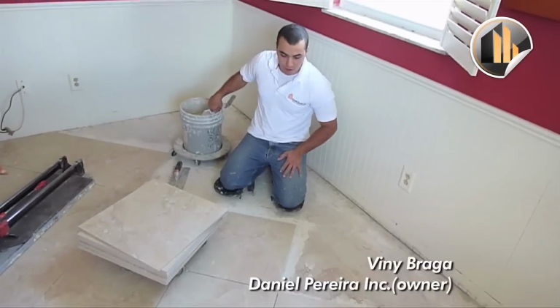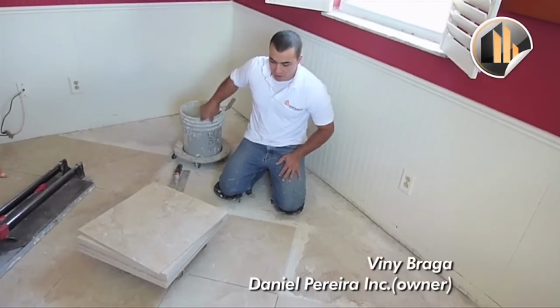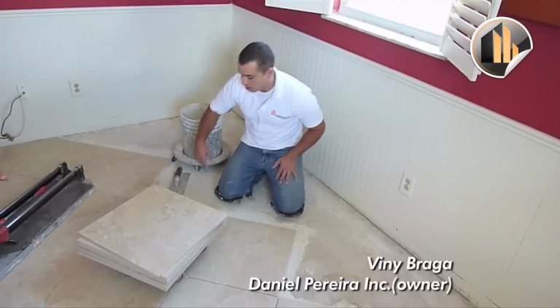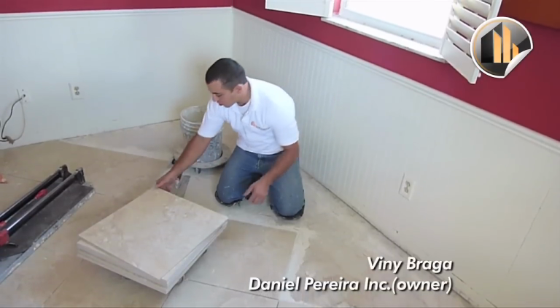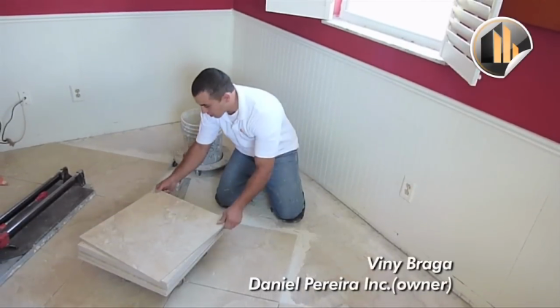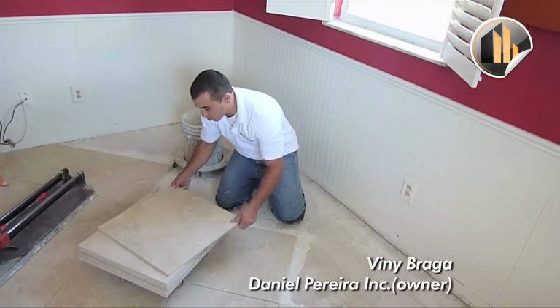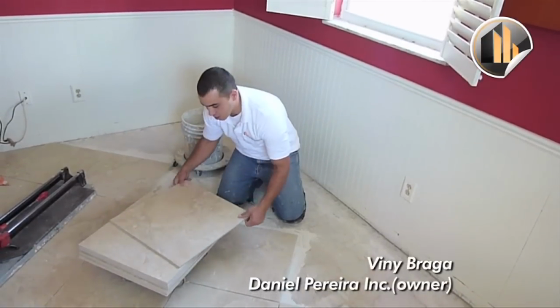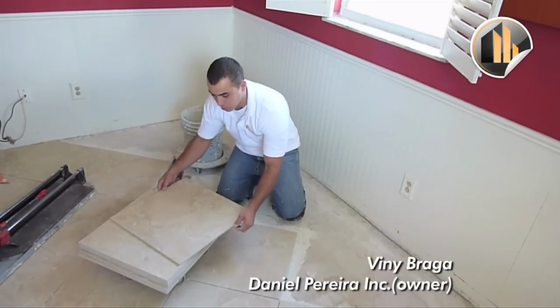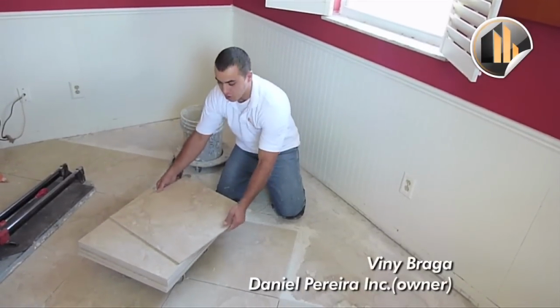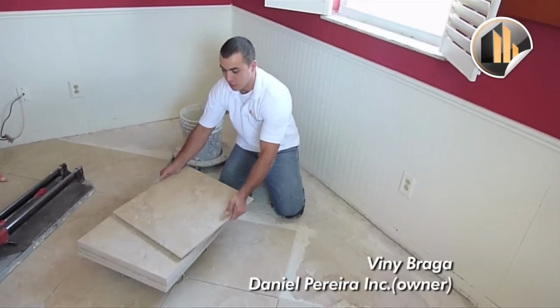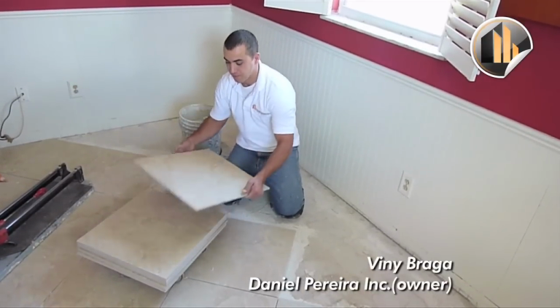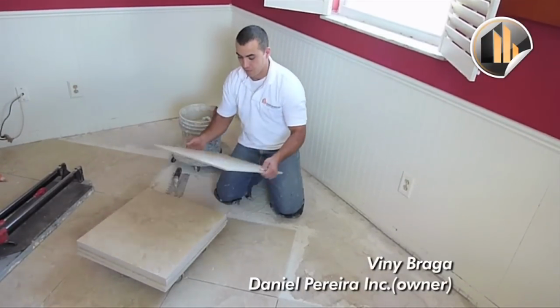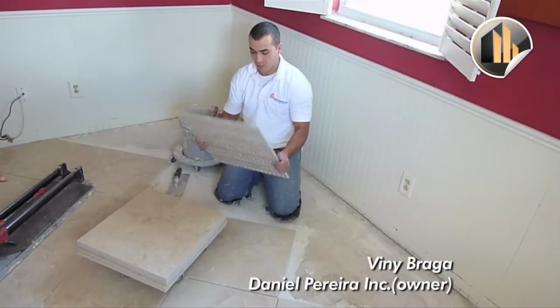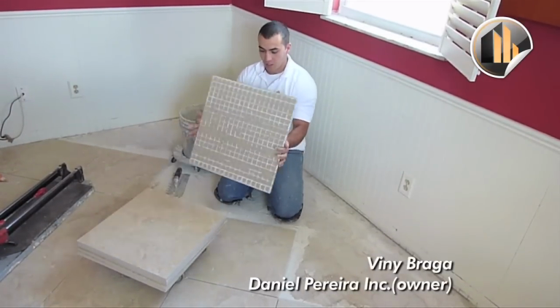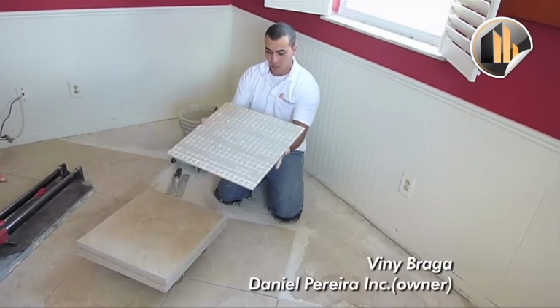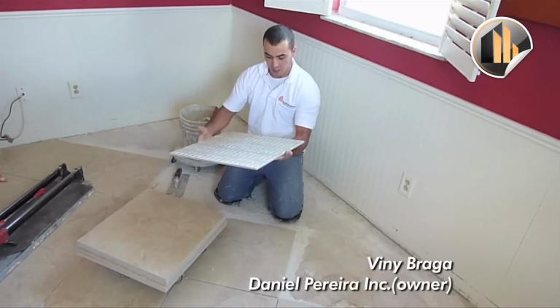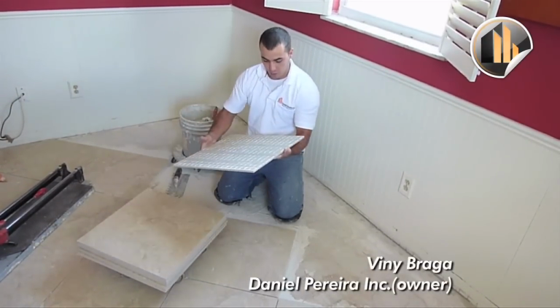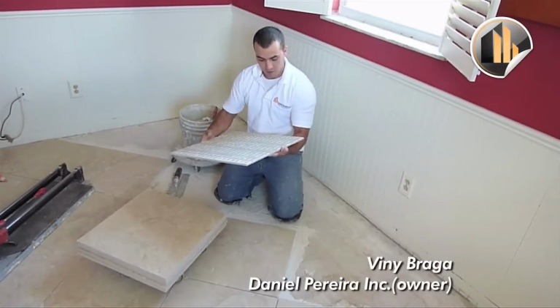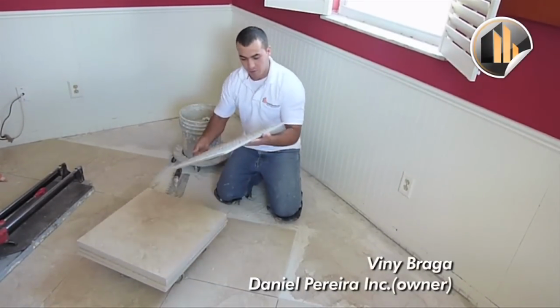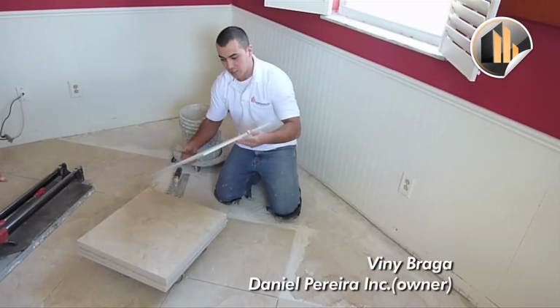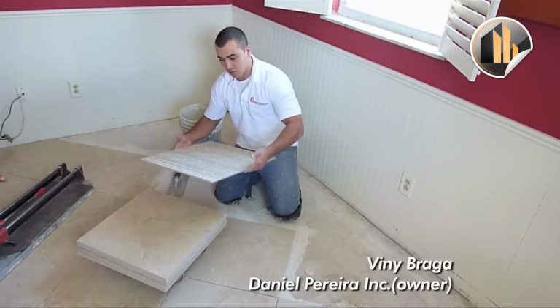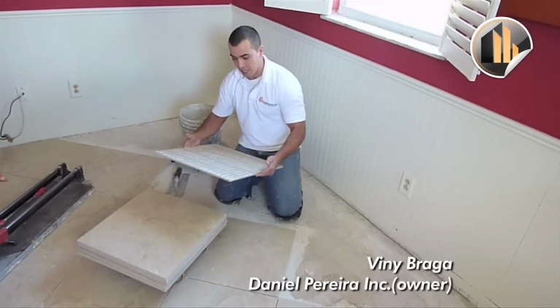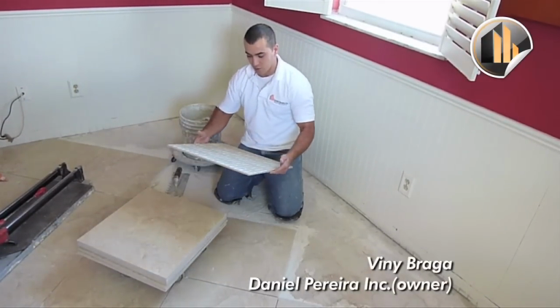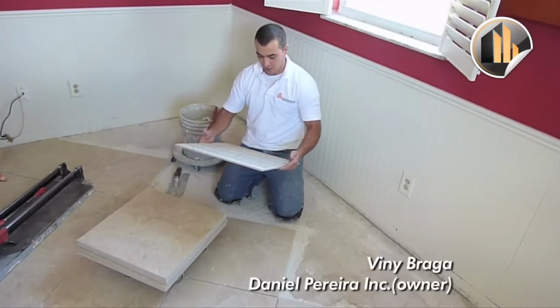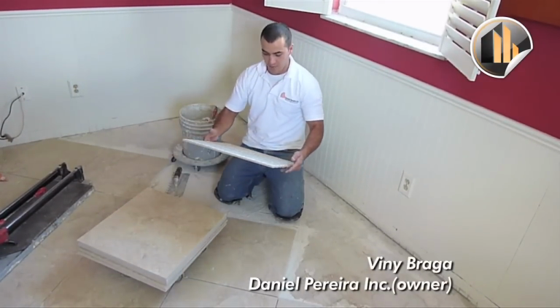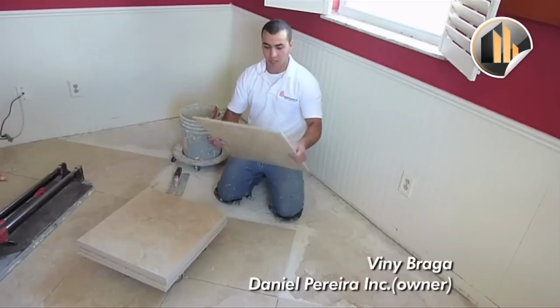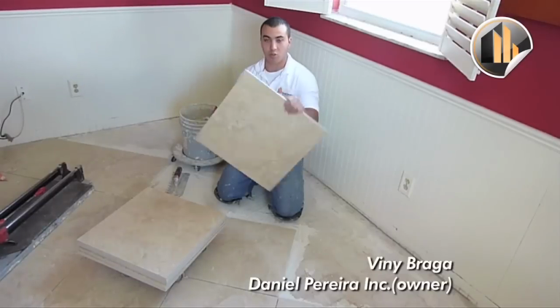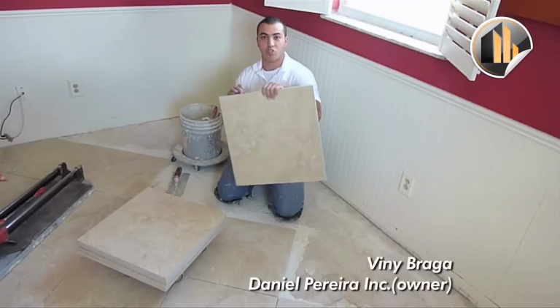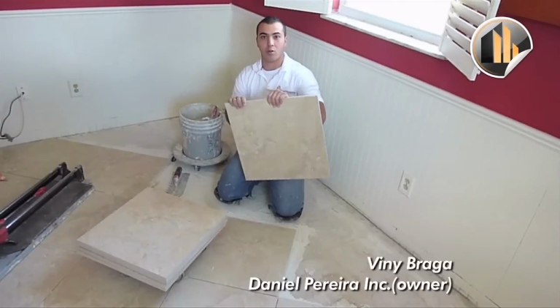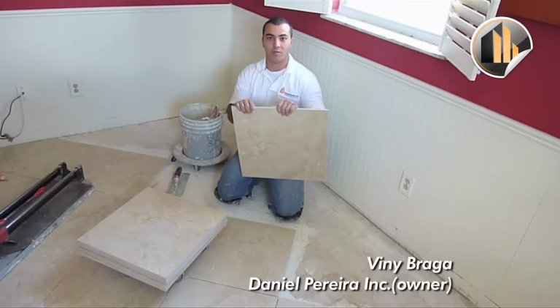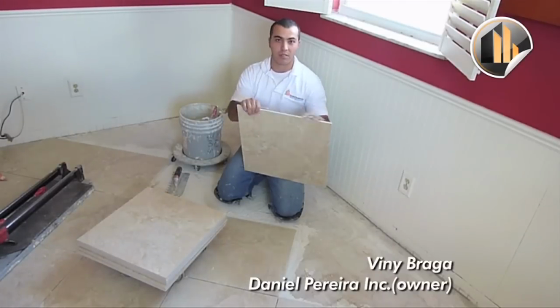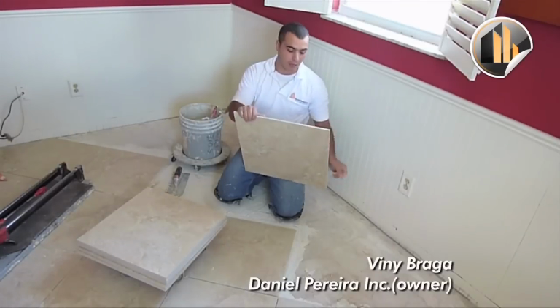We're going to start a 20x20 porcelain. We have different things on tiles — every time we're going to start a different tile.